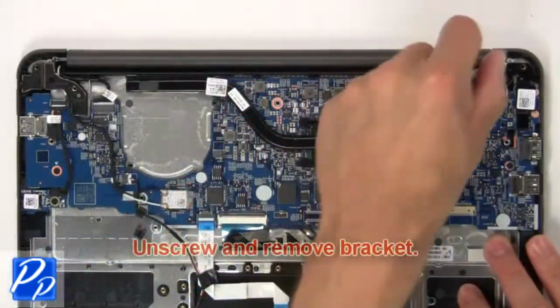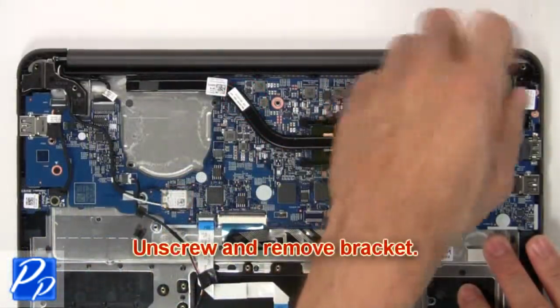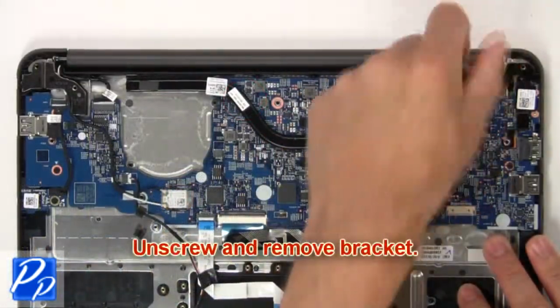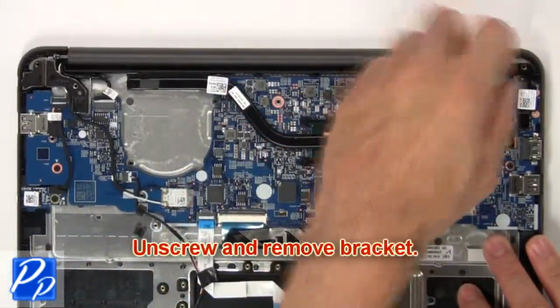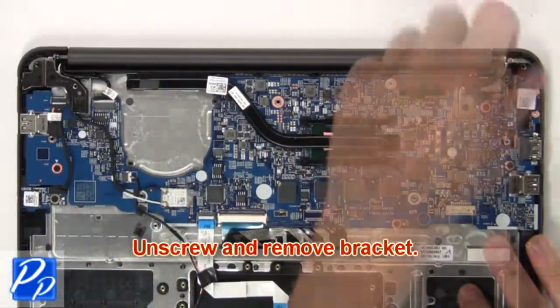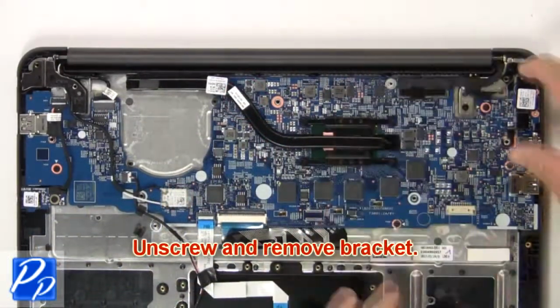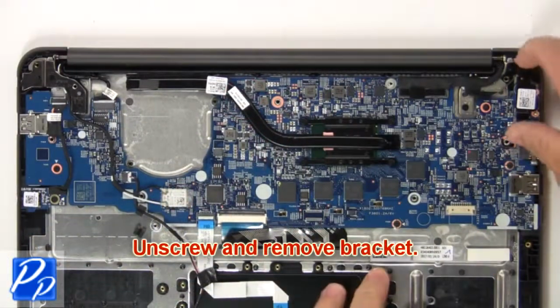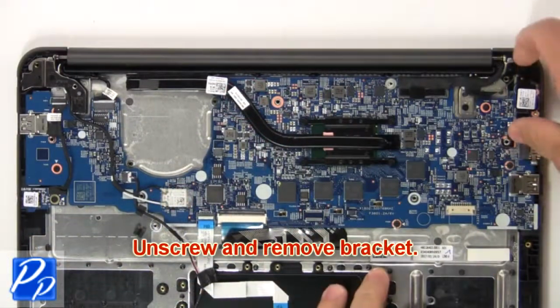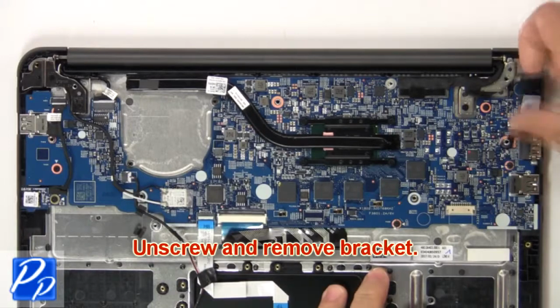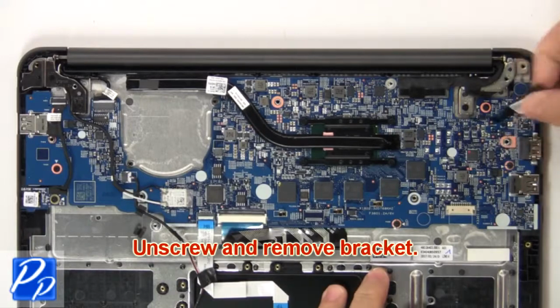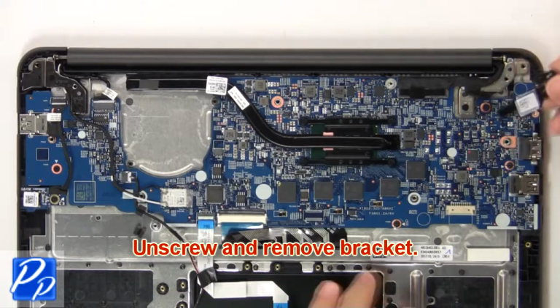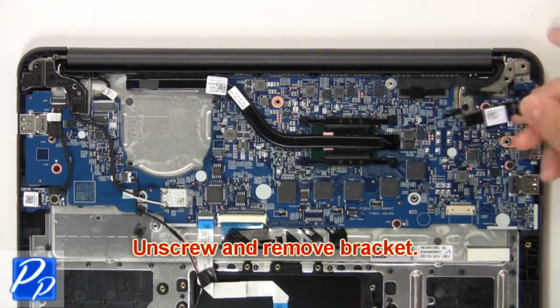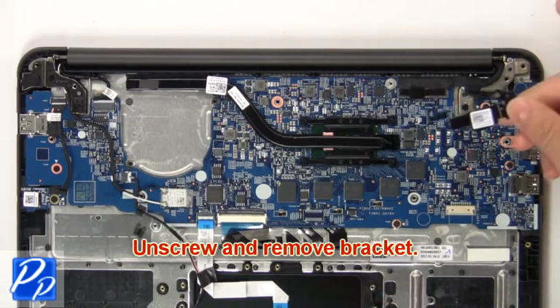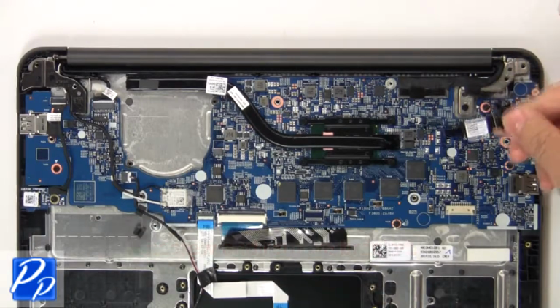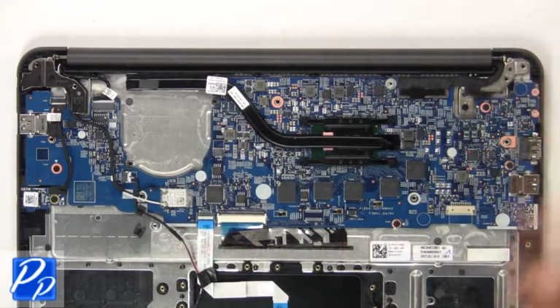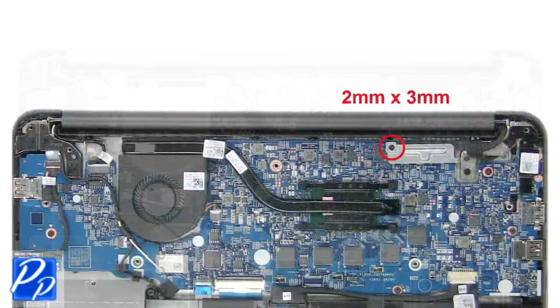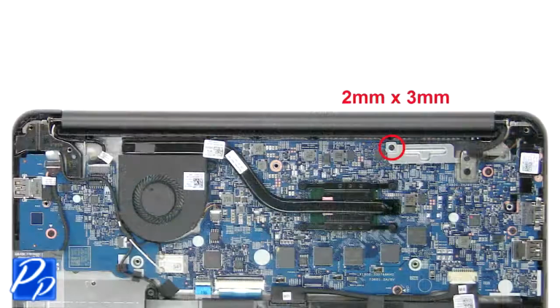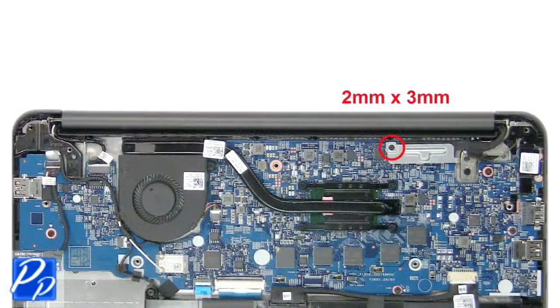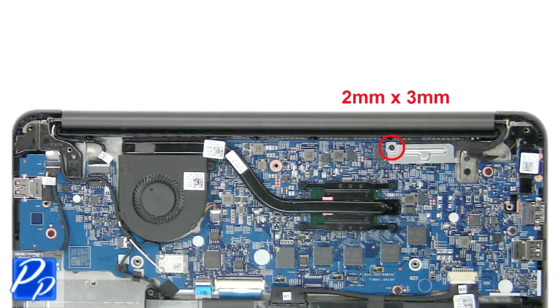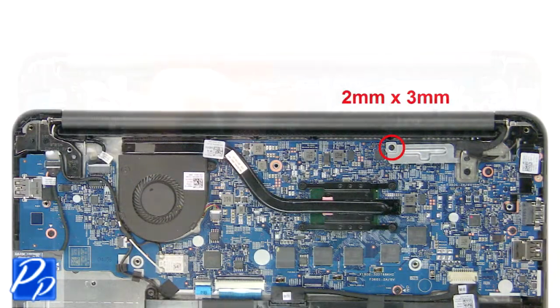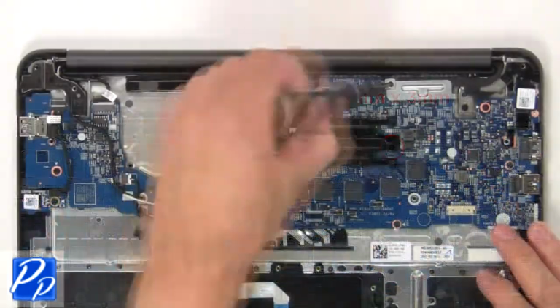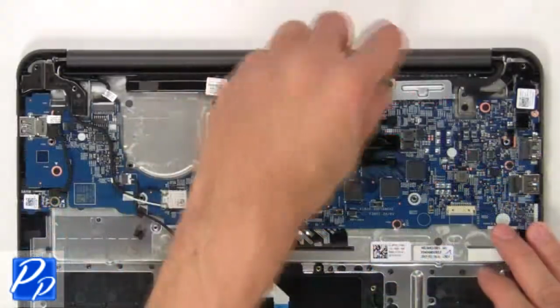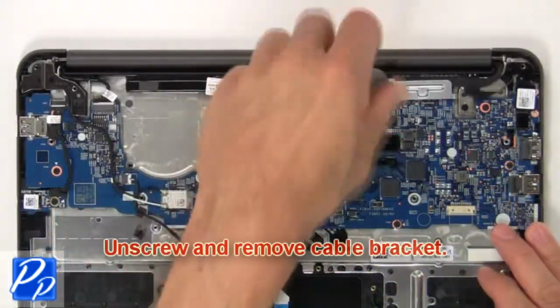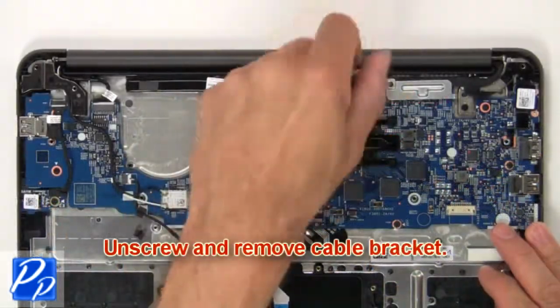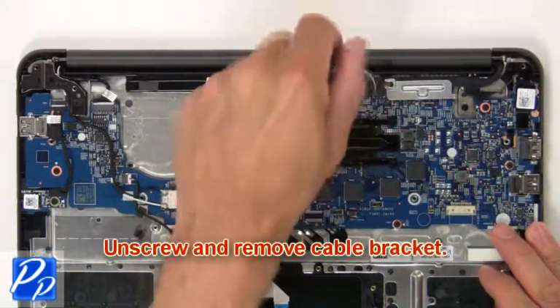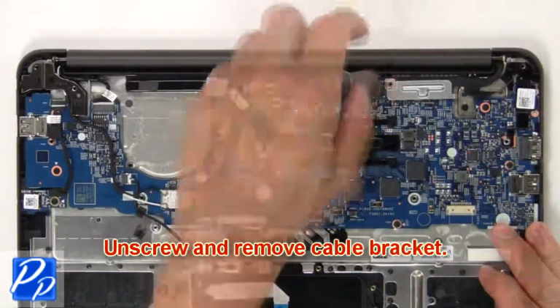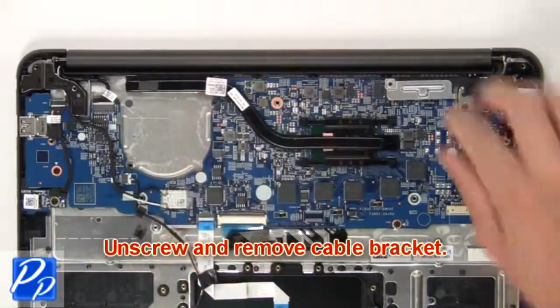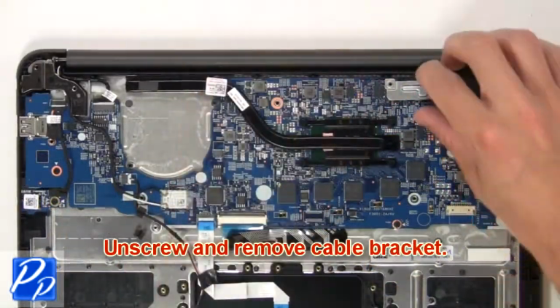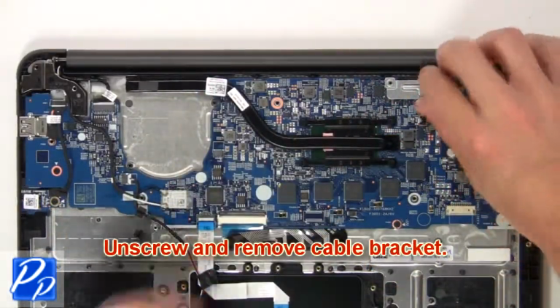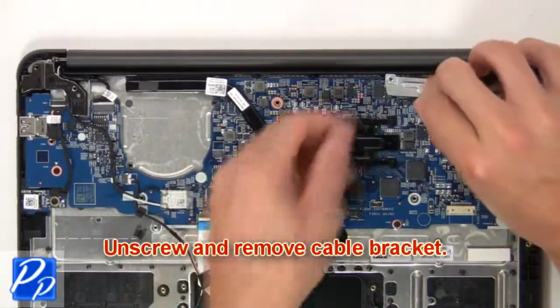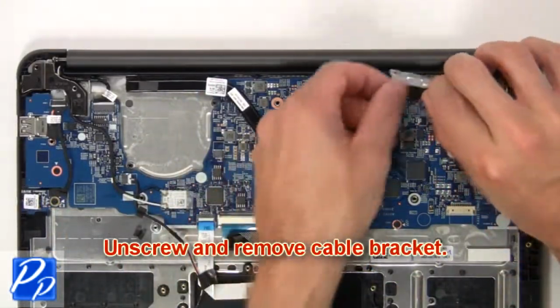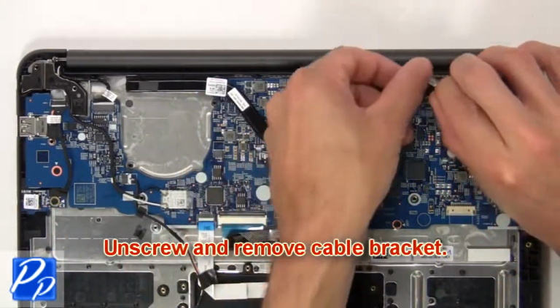Then unscrew and remove bracket. Next, unscrew and remove cable bracket.